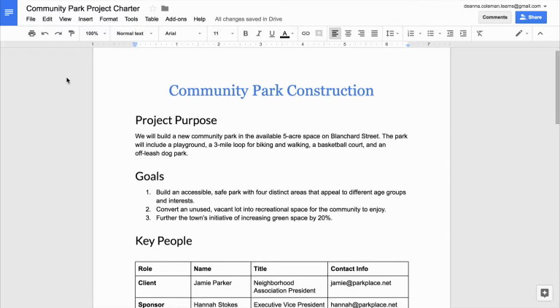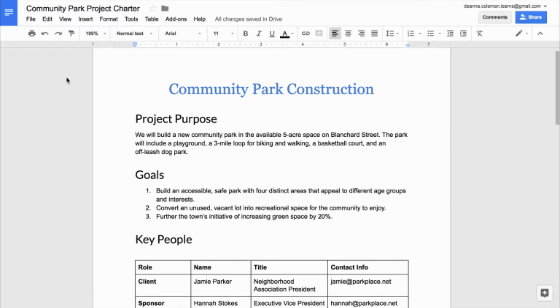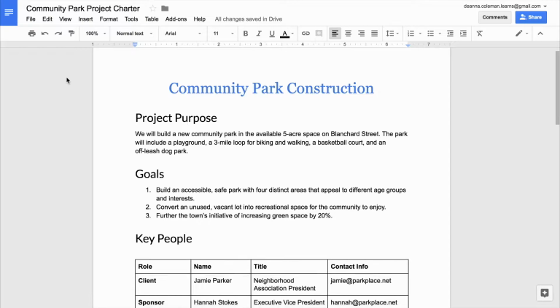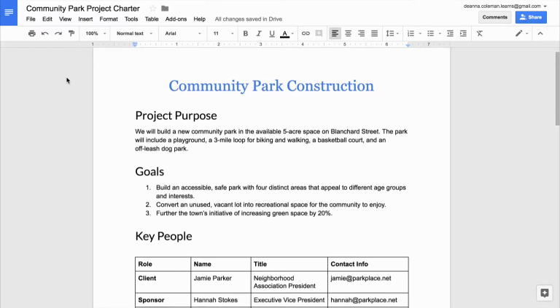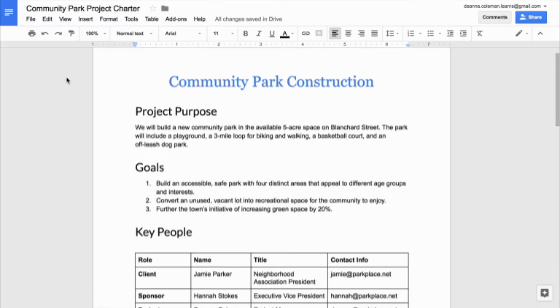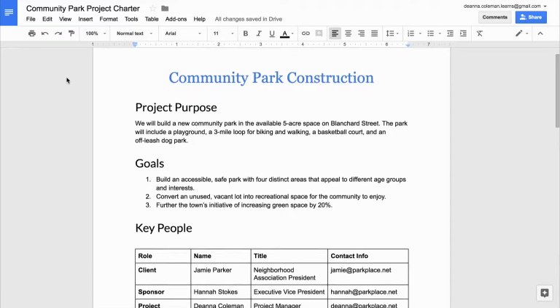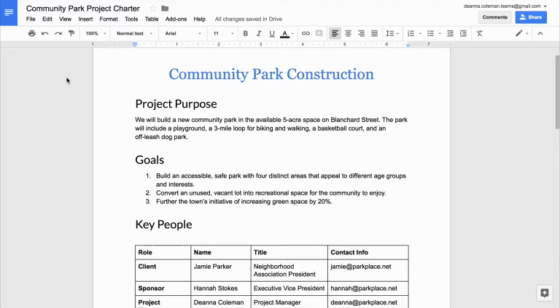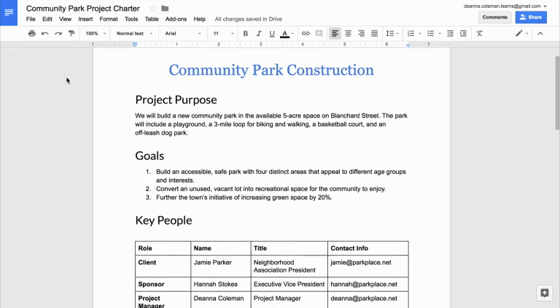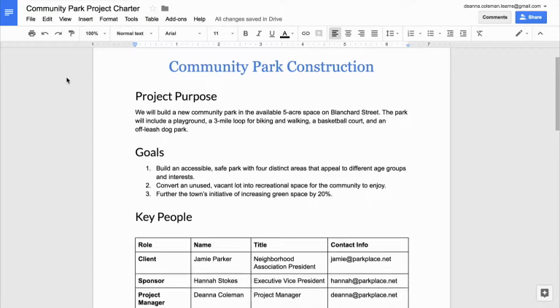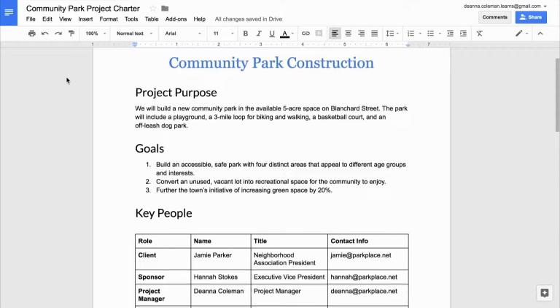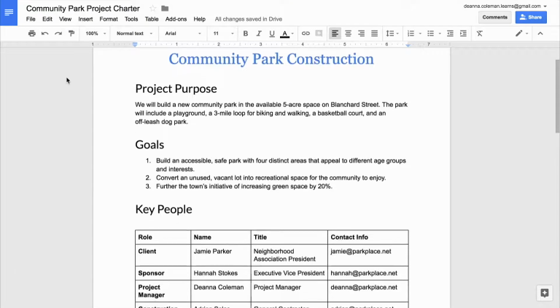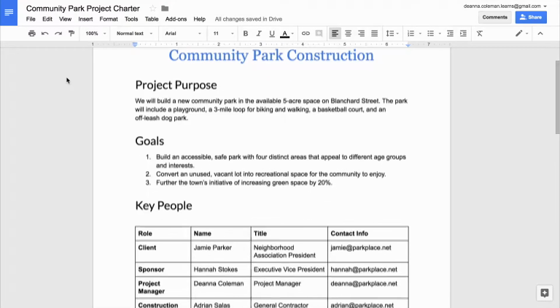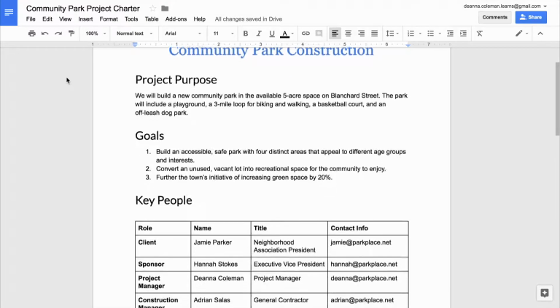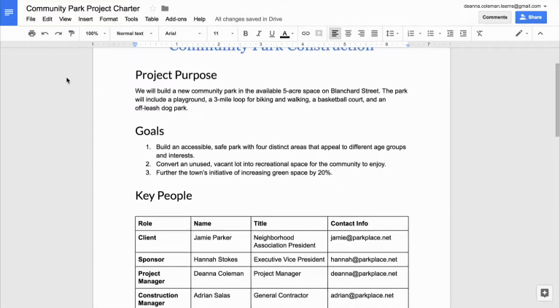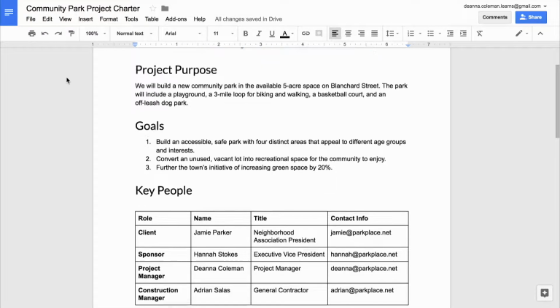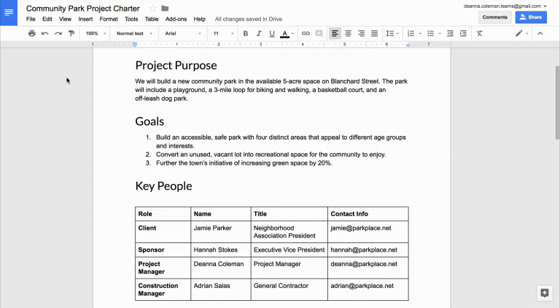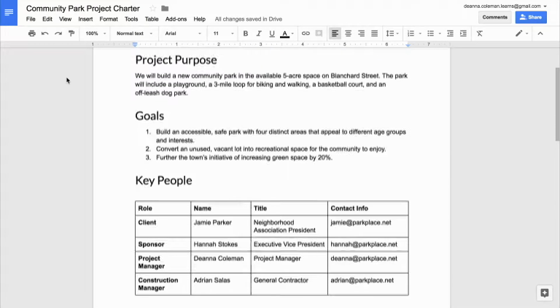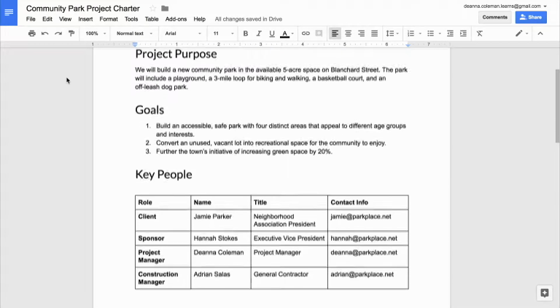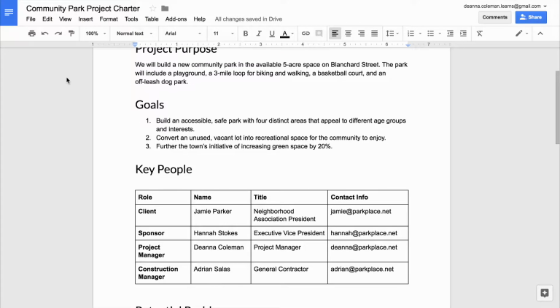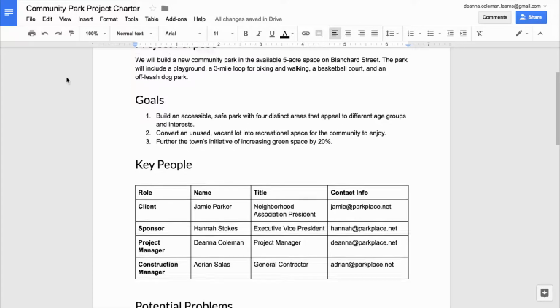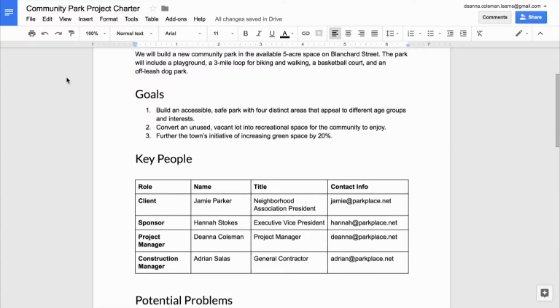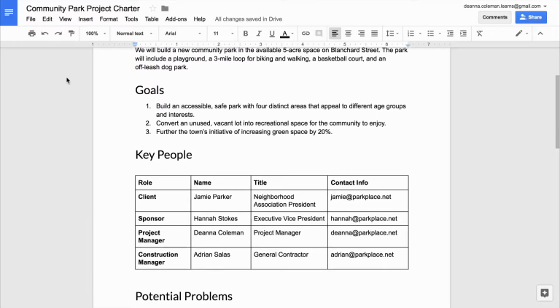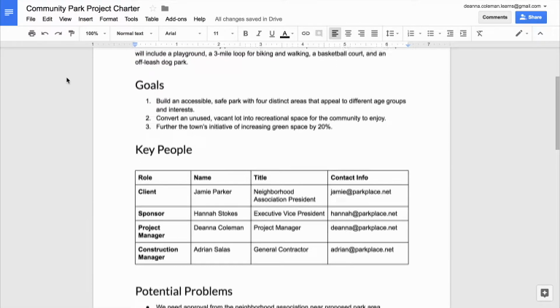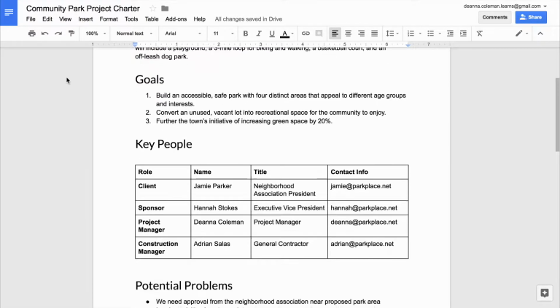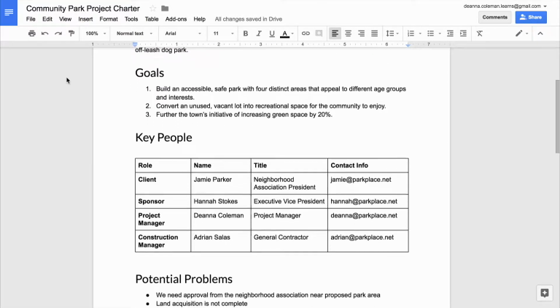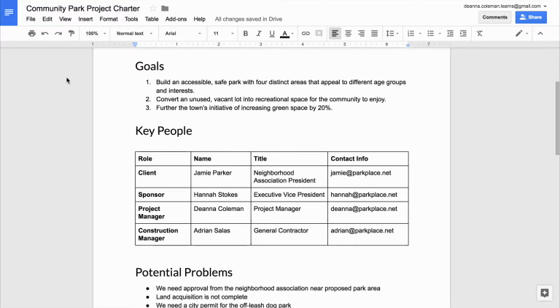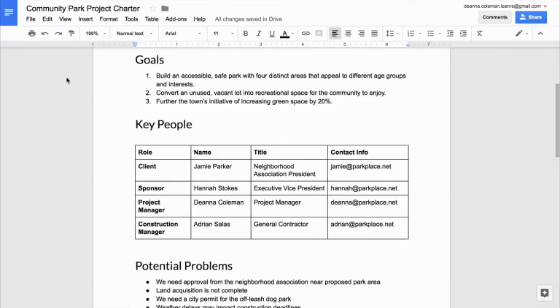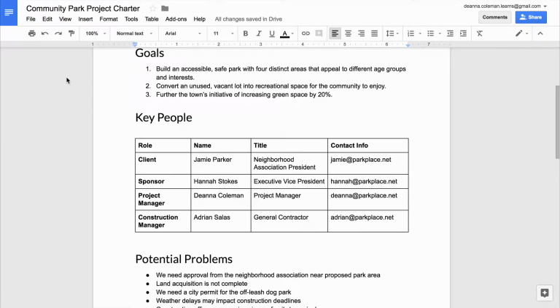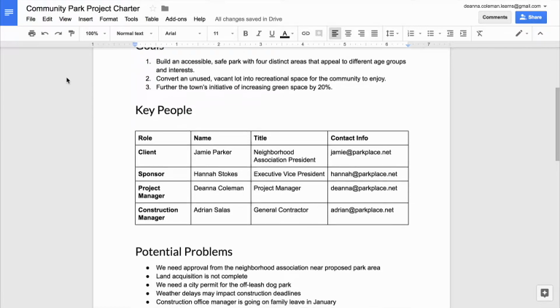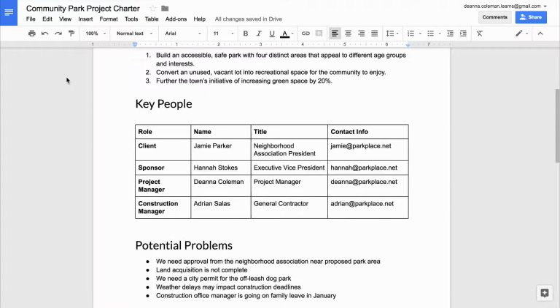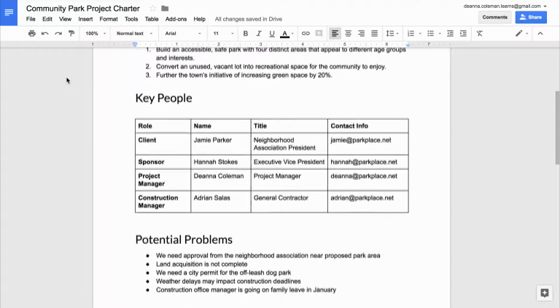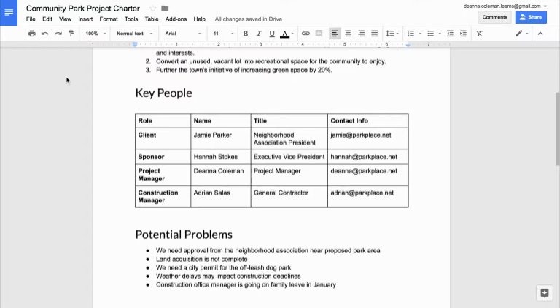In this video, you will change the look of the document so it is professional looking and easy to read.